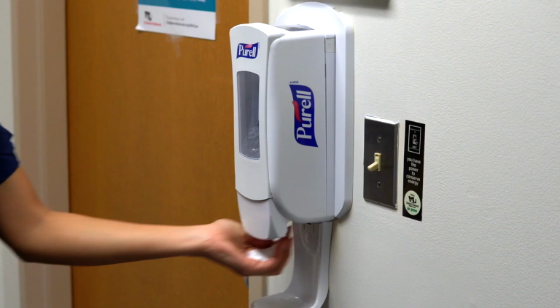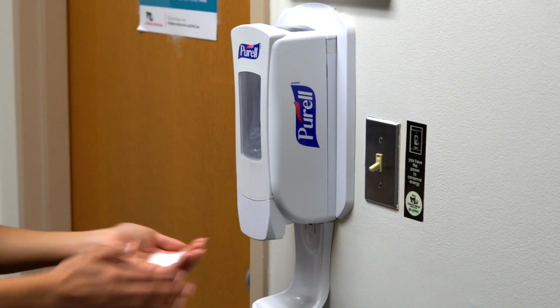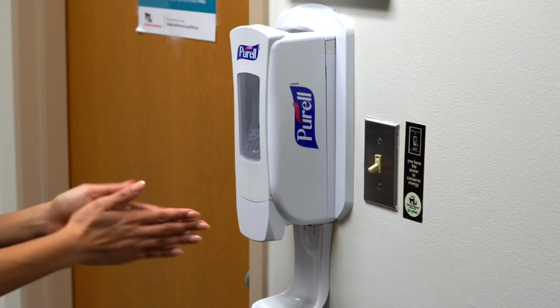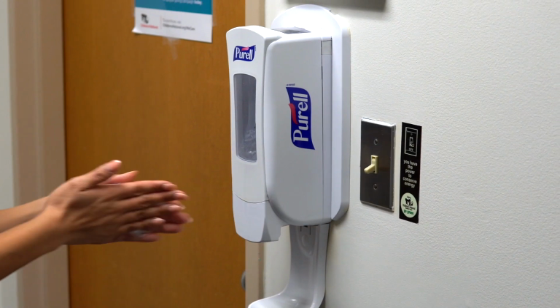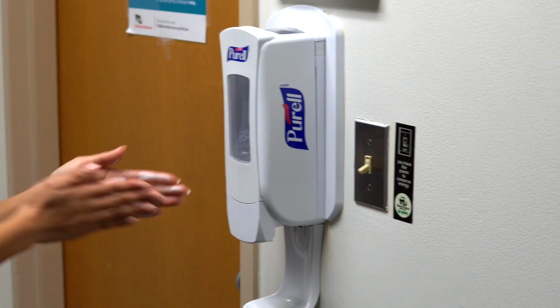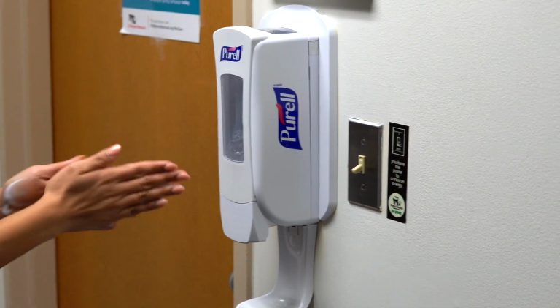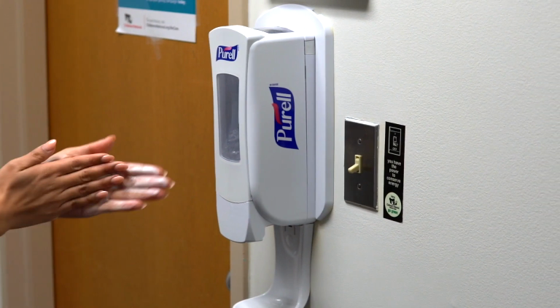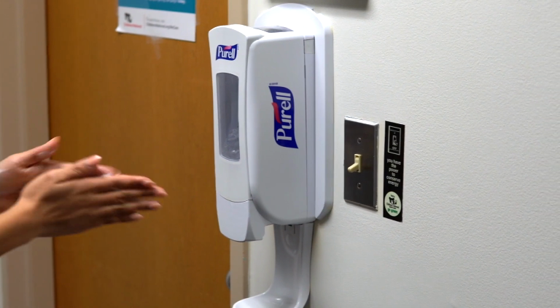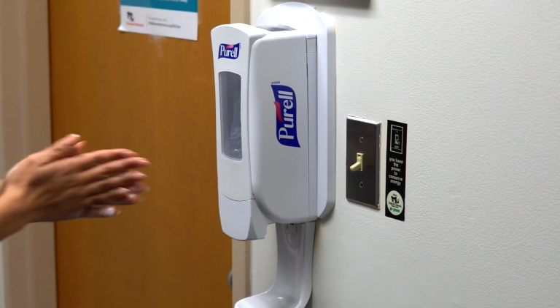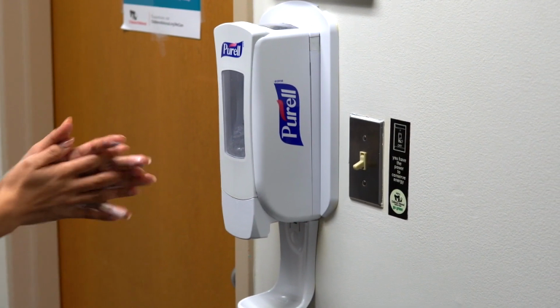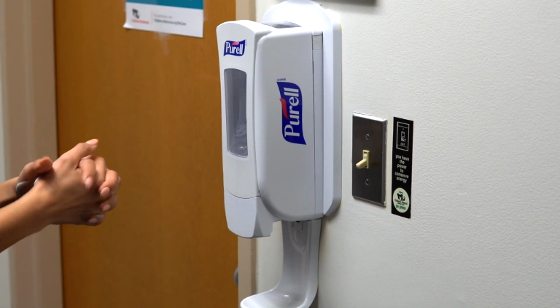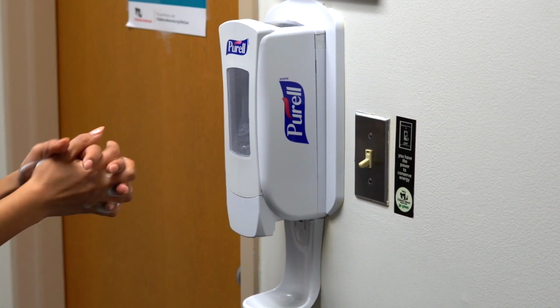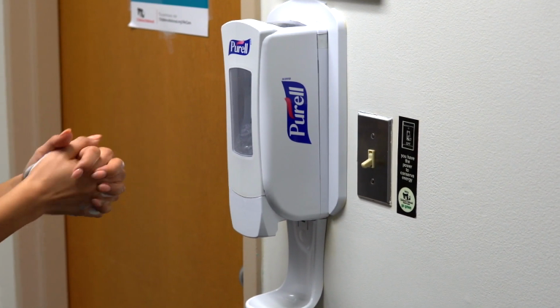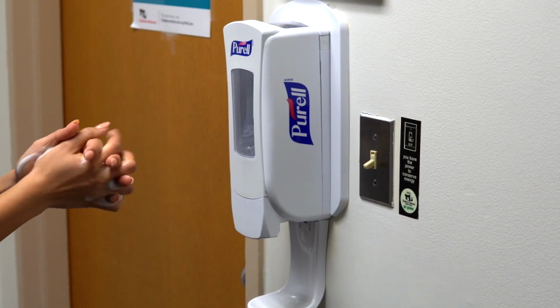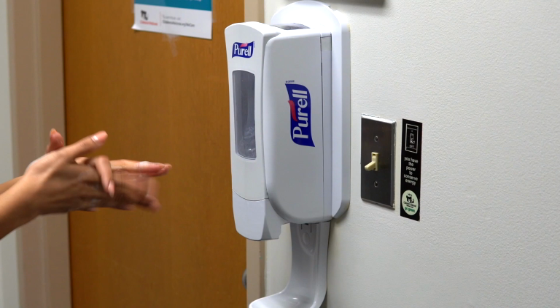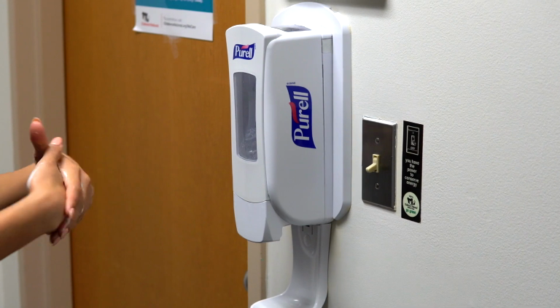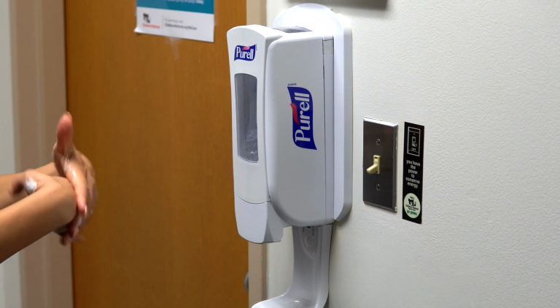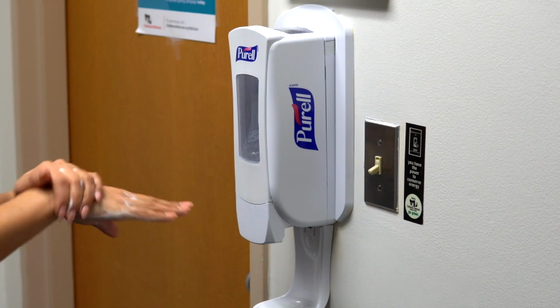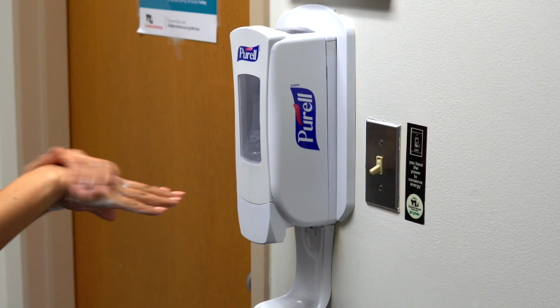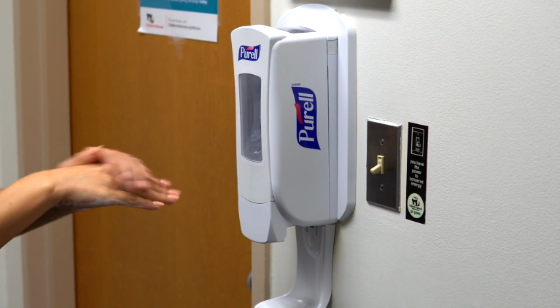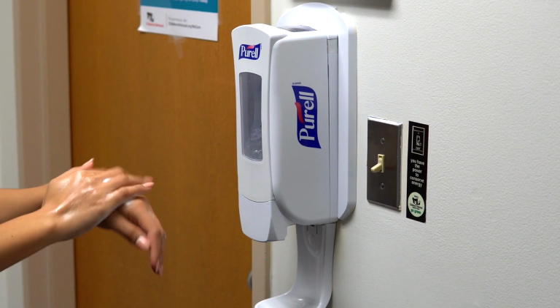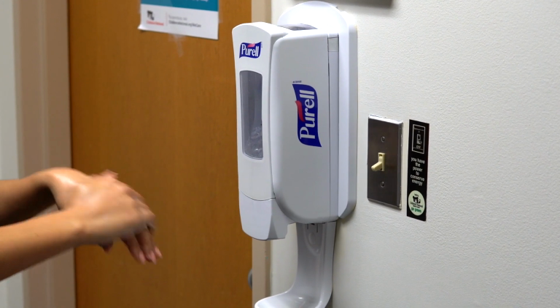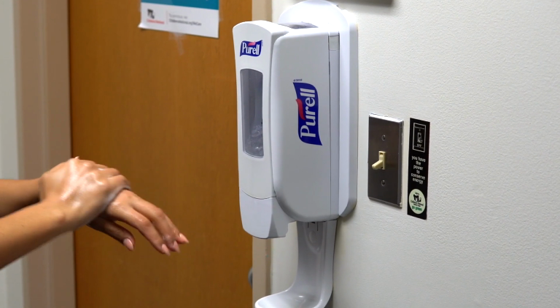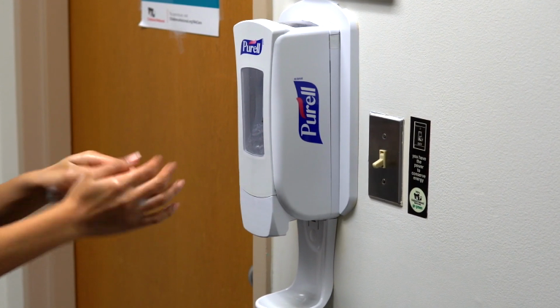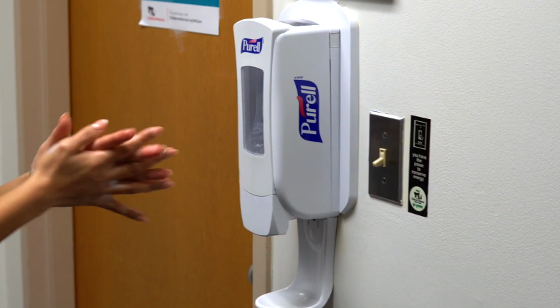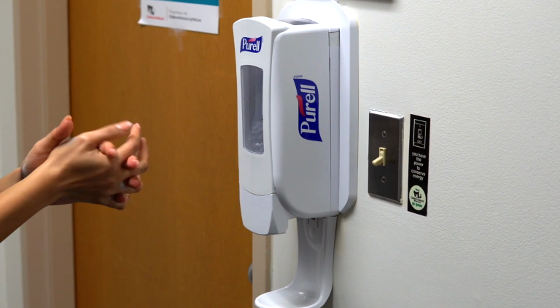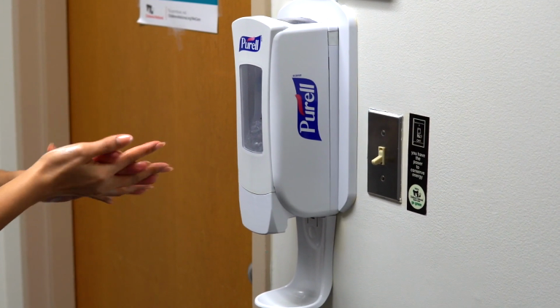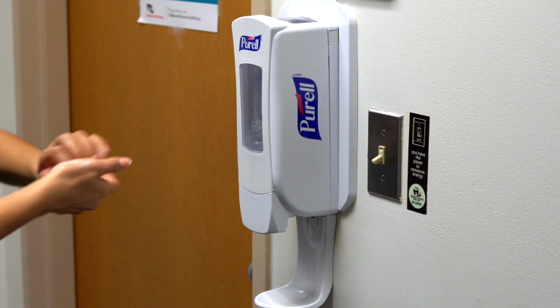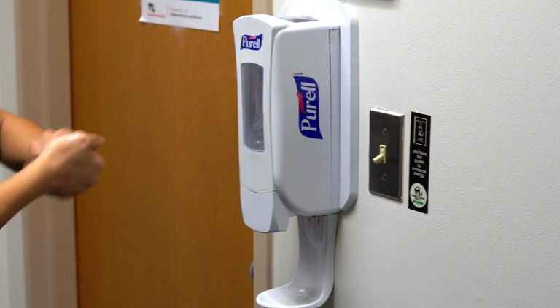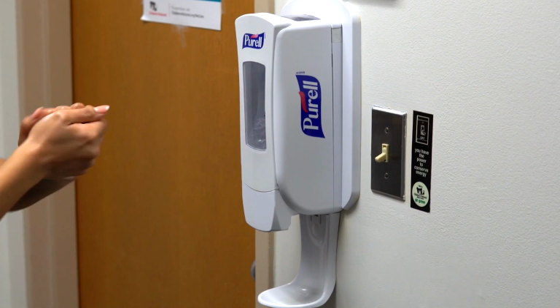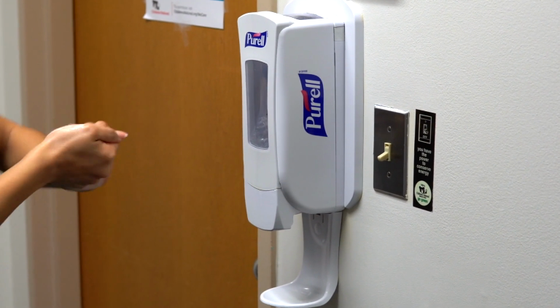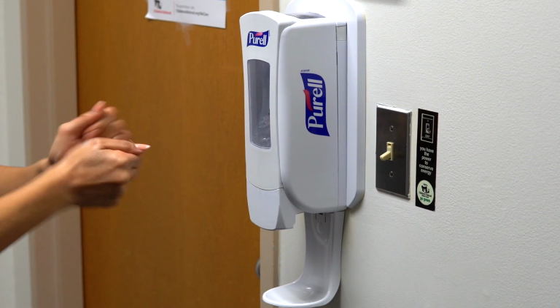Exit the patient room or cohort area. Outside of patient room or cohort area, perform hand hygiene.